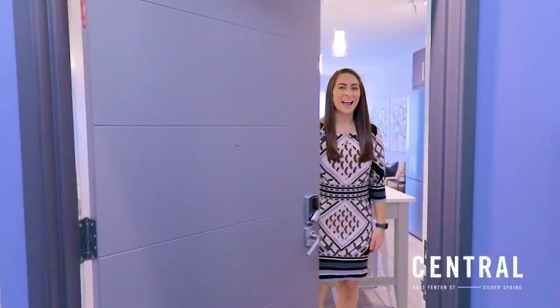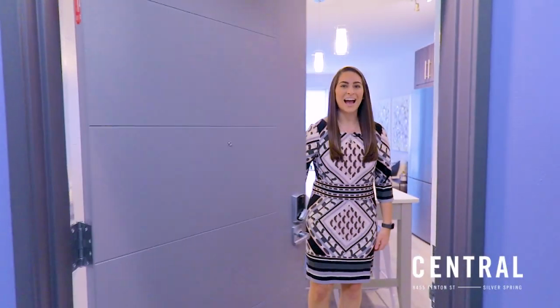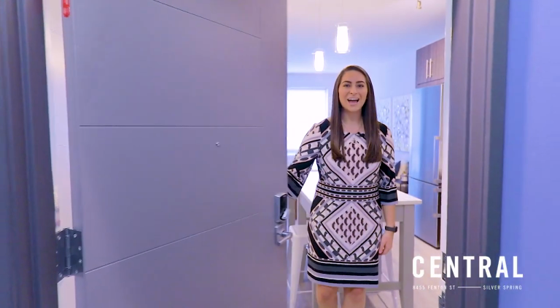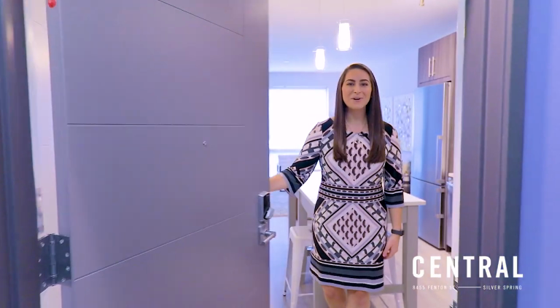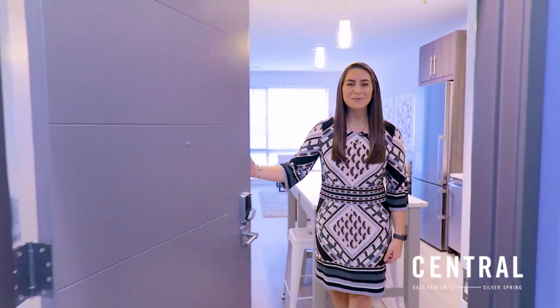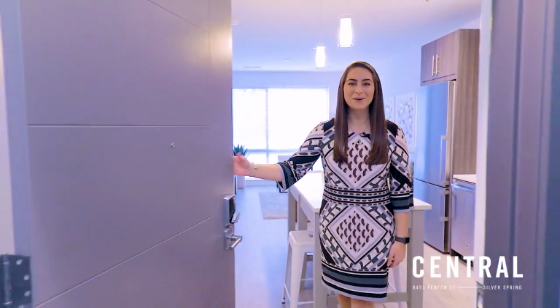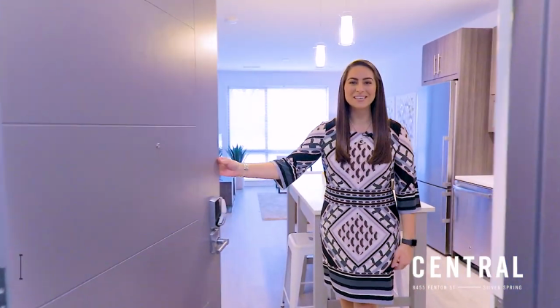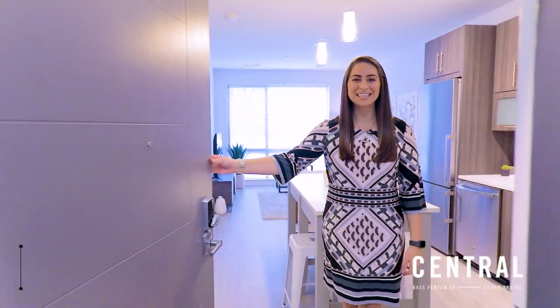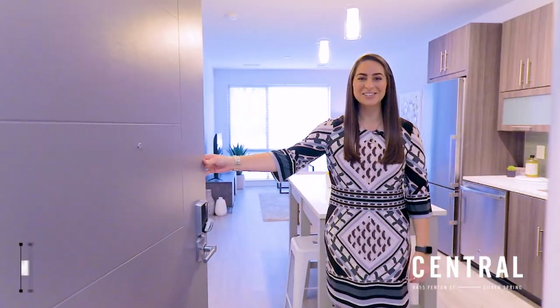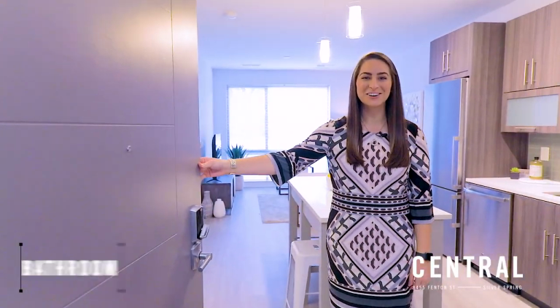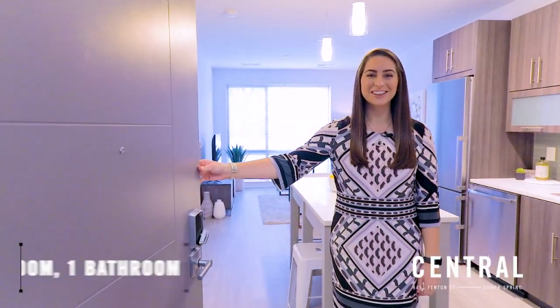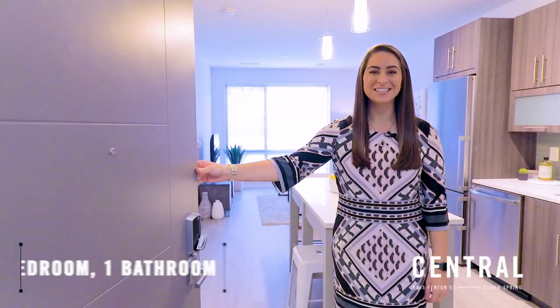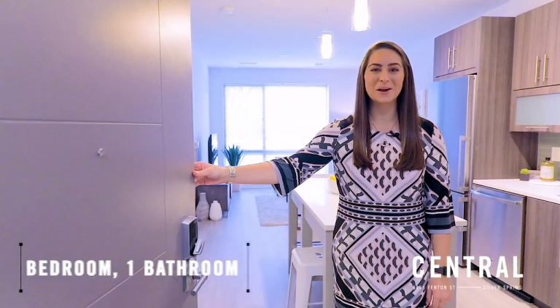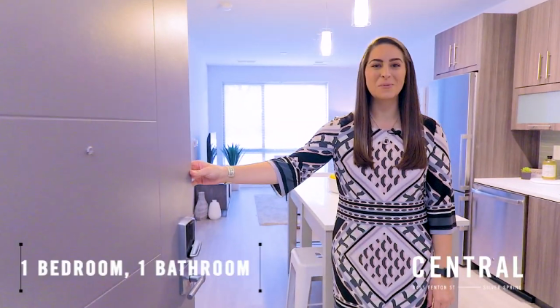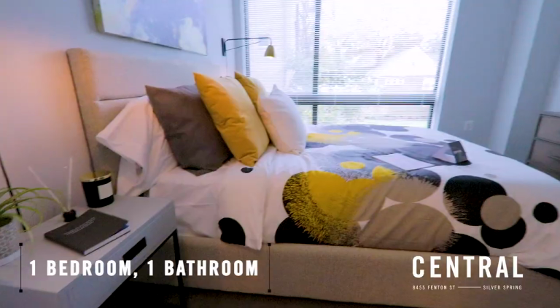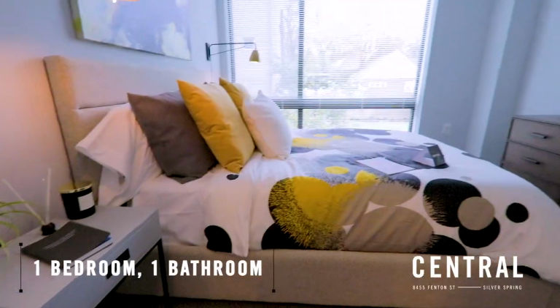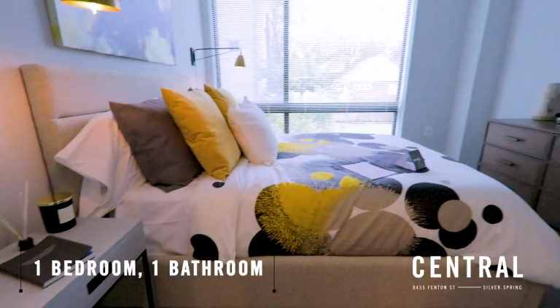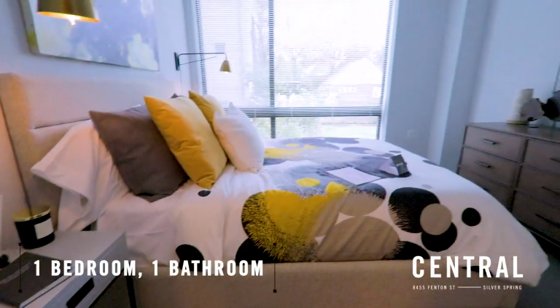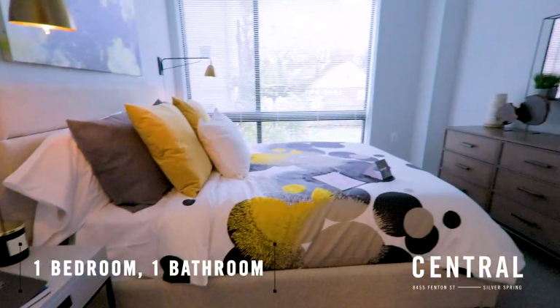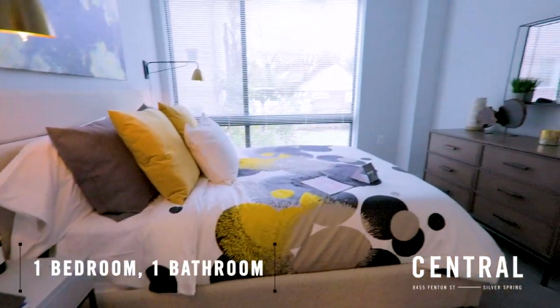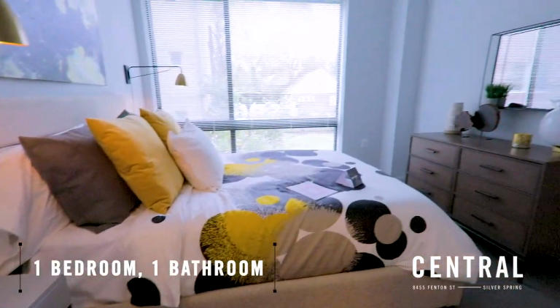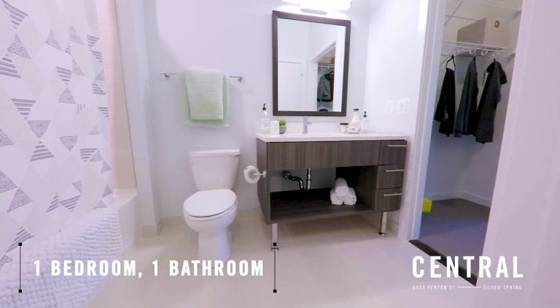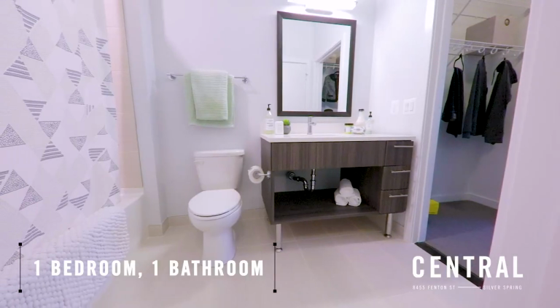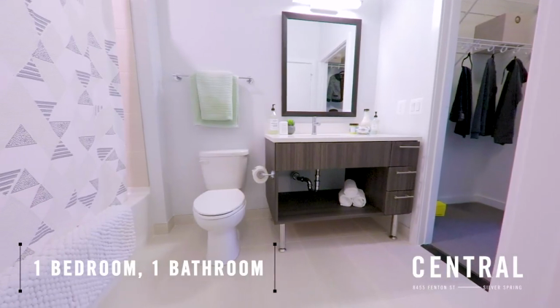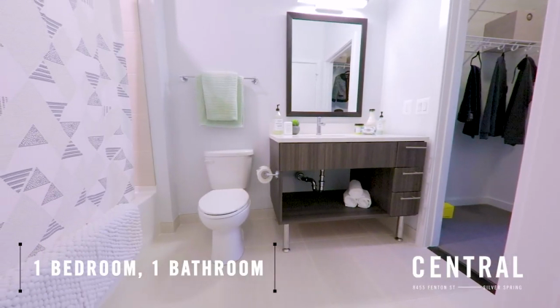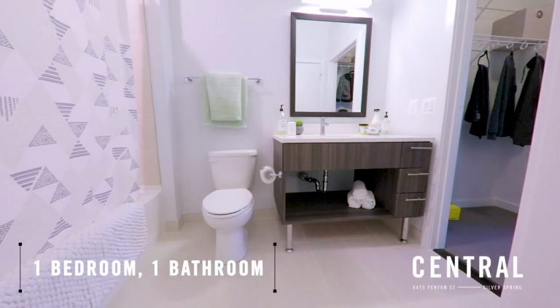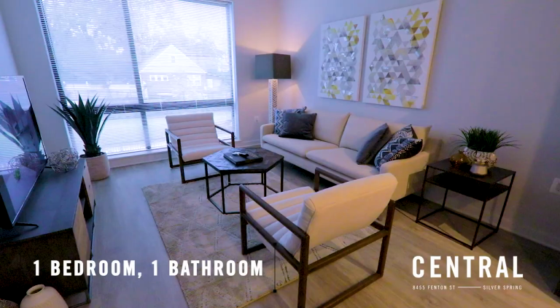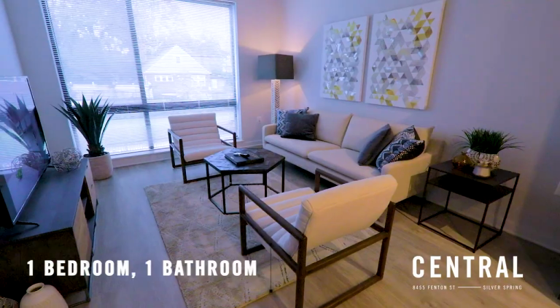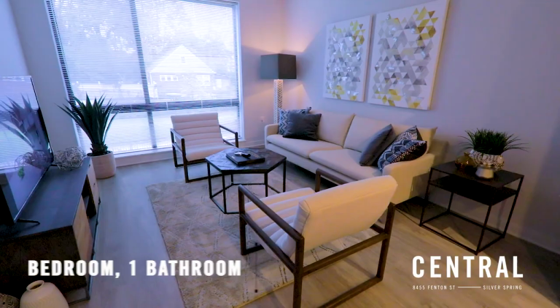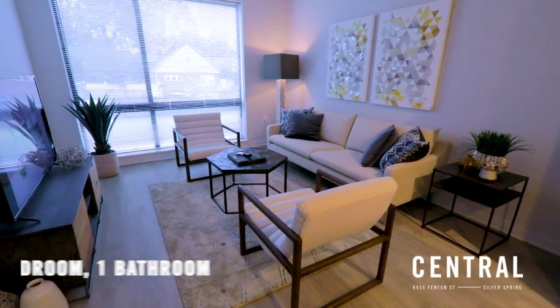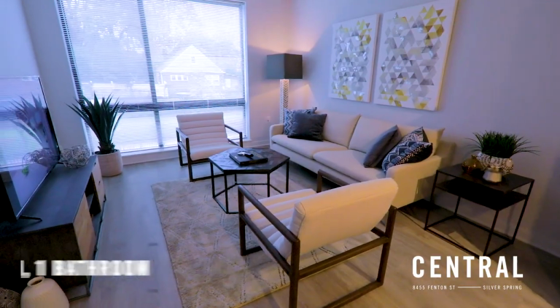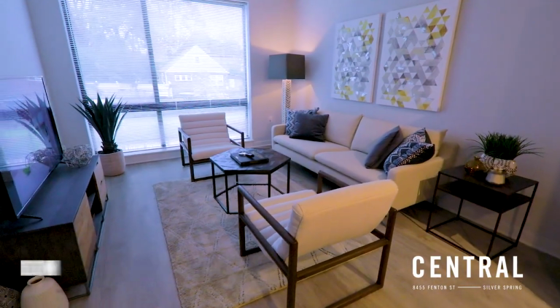Hi, welcome home to Central. This is our one bedroom, one bathroom model. Come on inside and take a look.